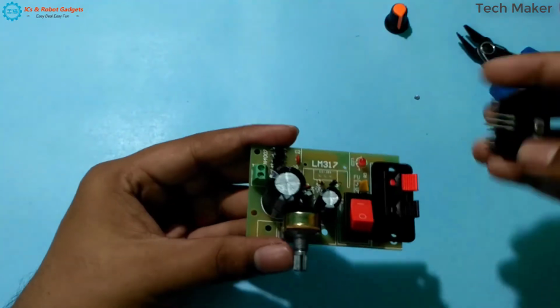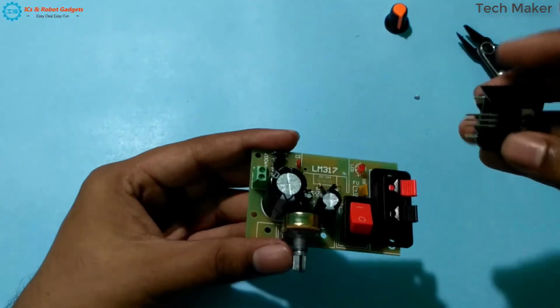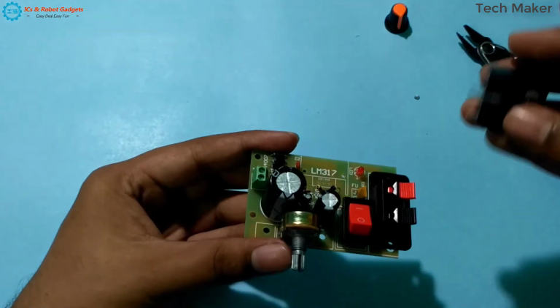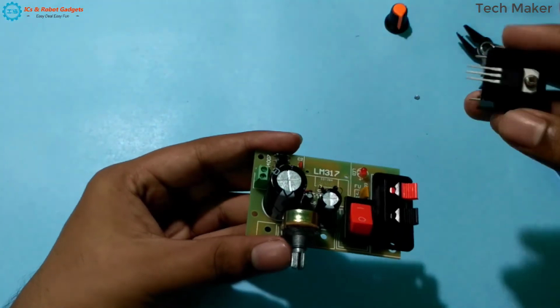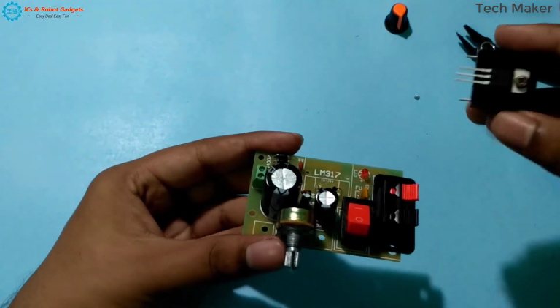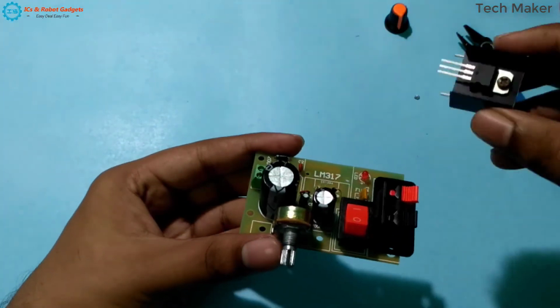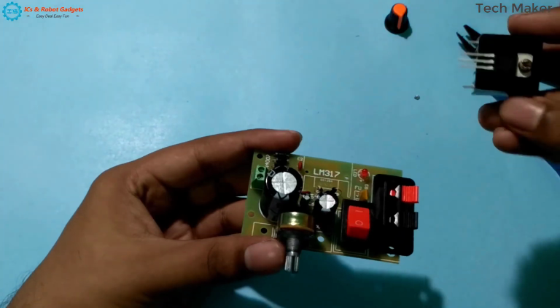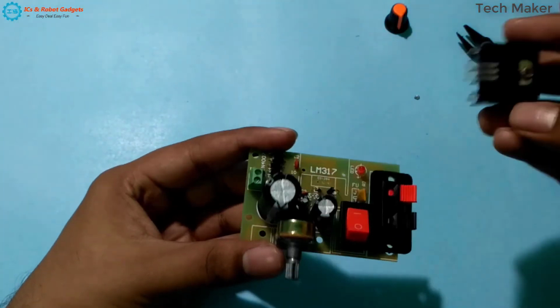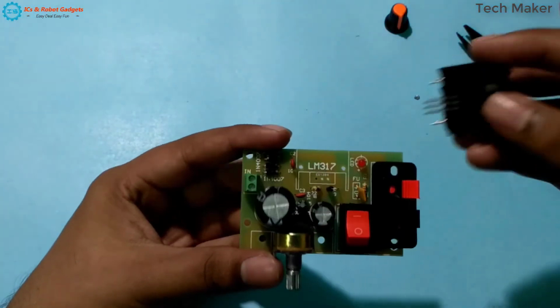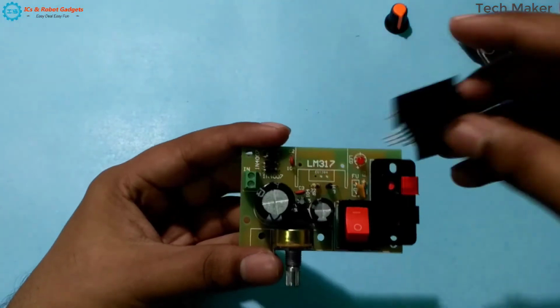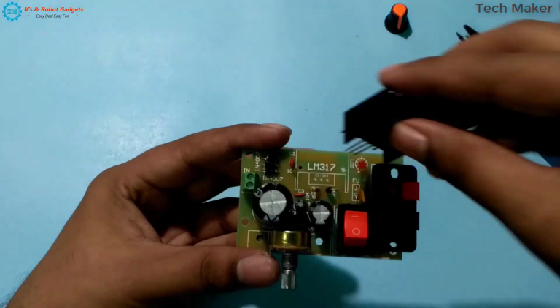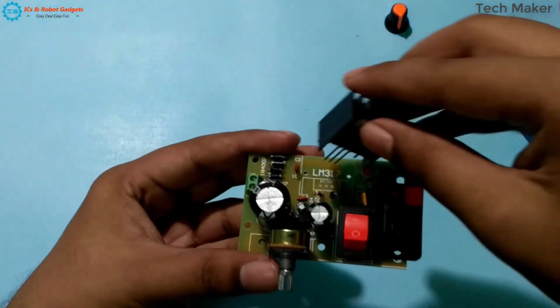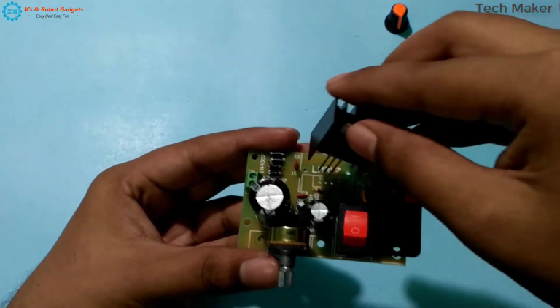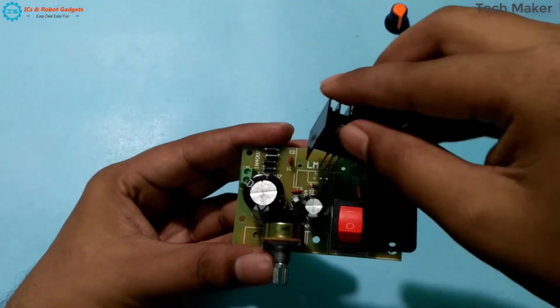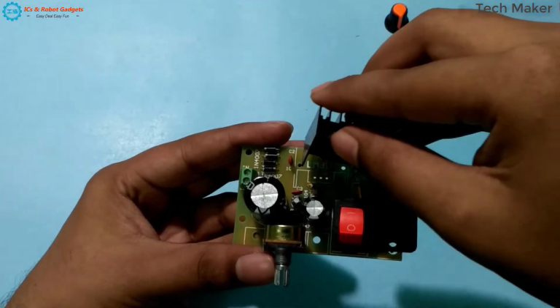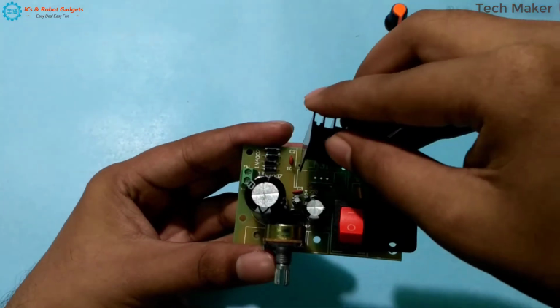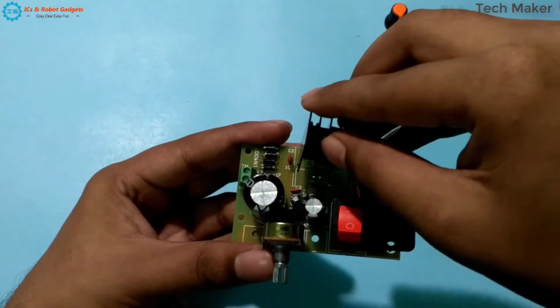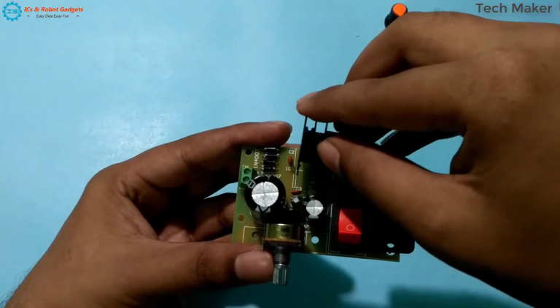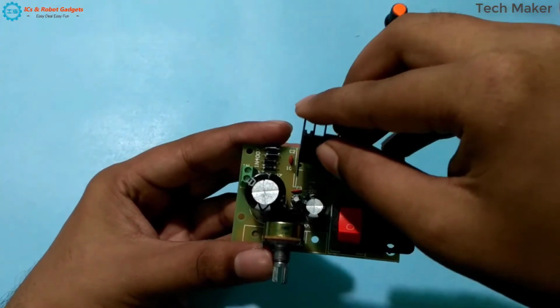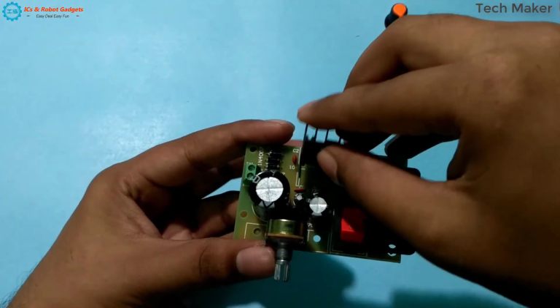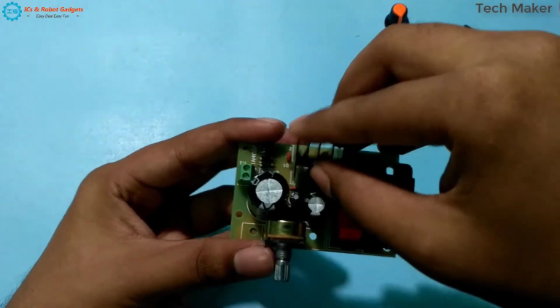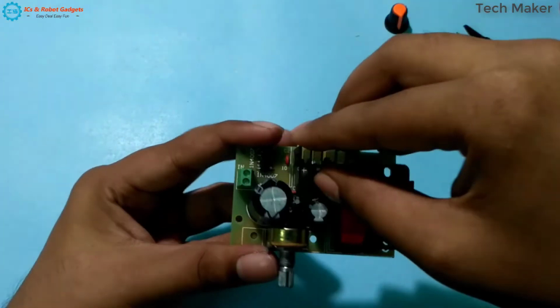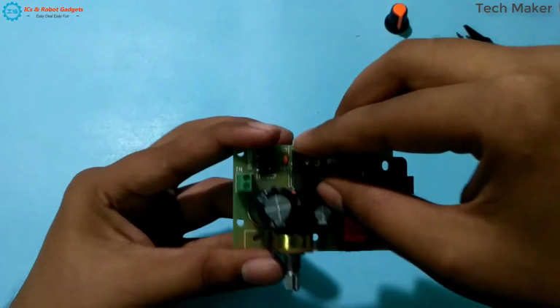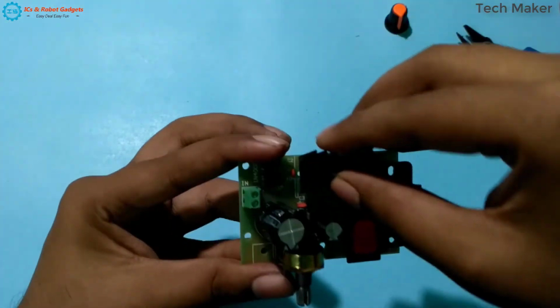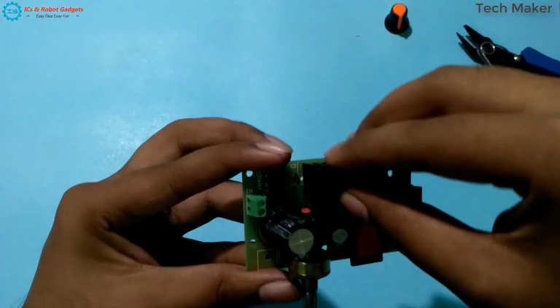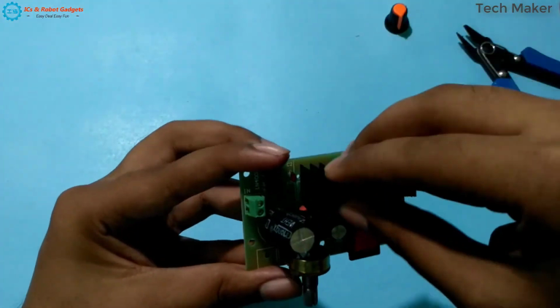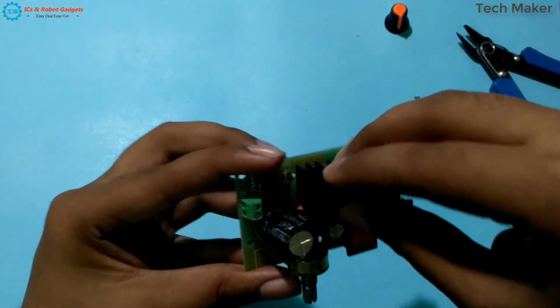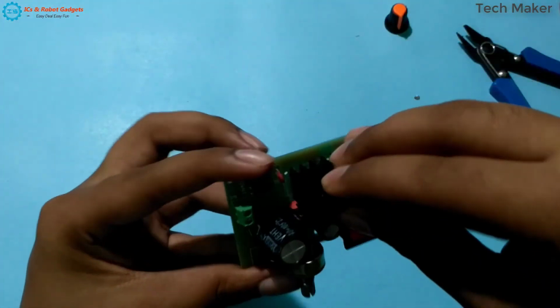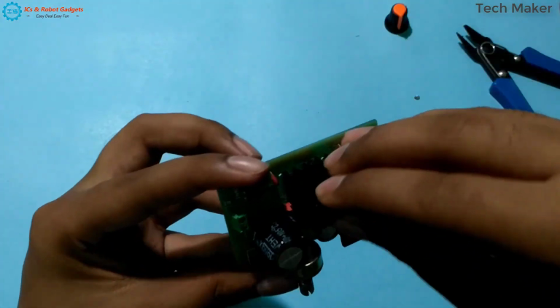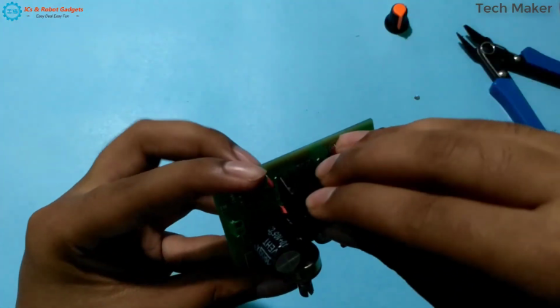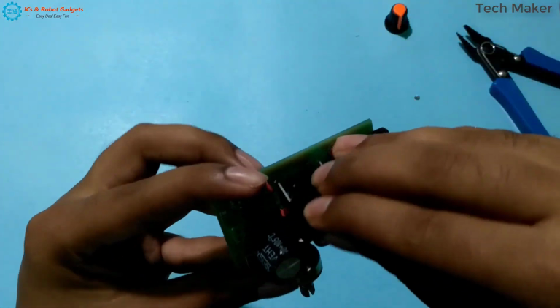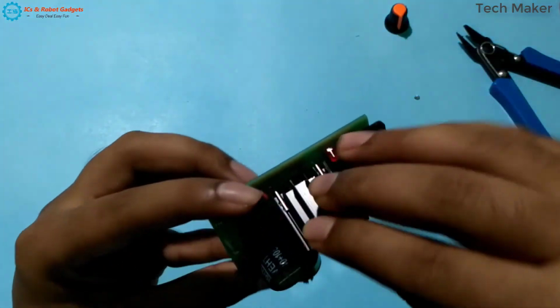Insert this LM317 on the board and solder it carefully.